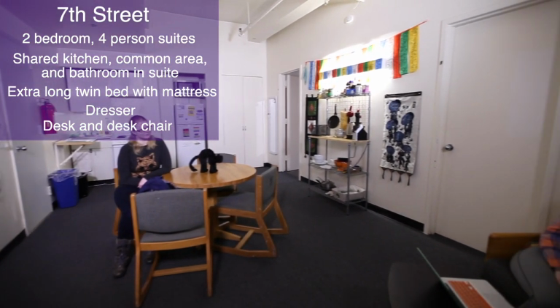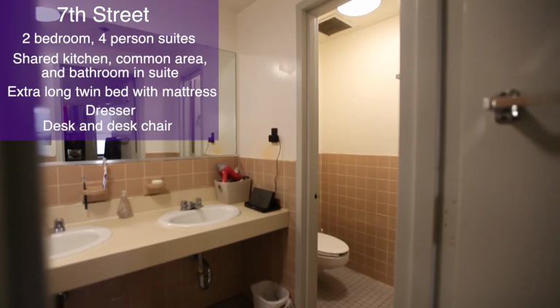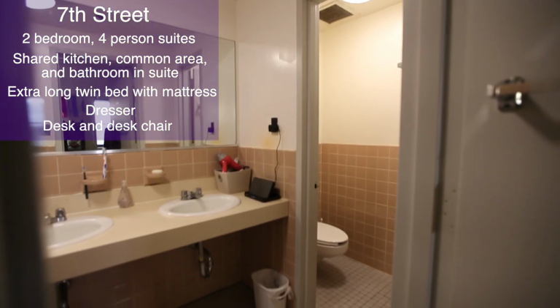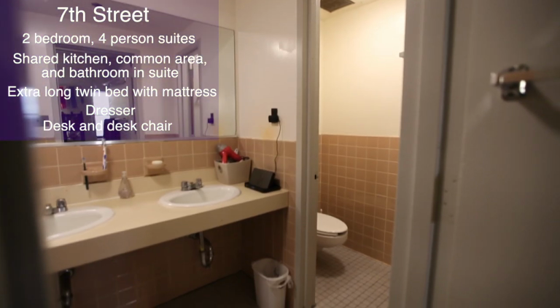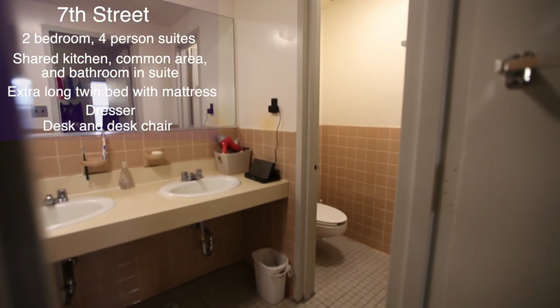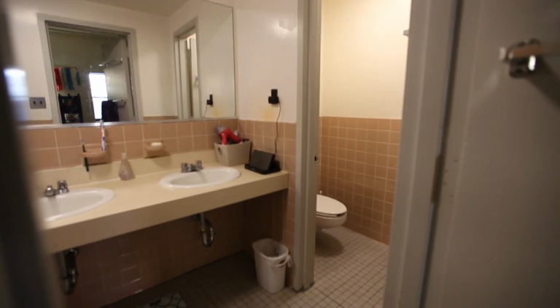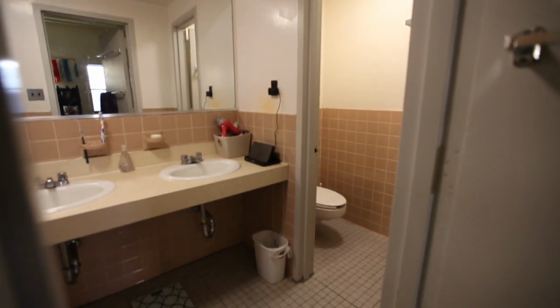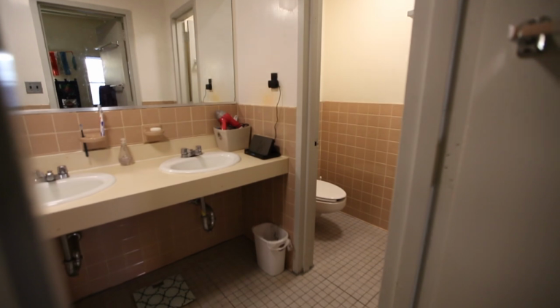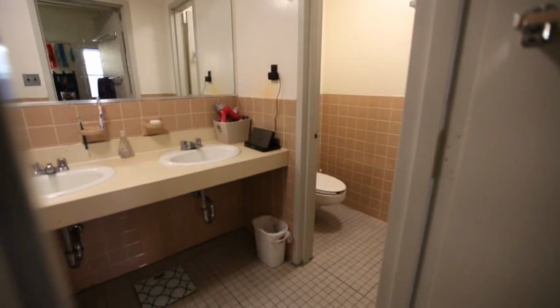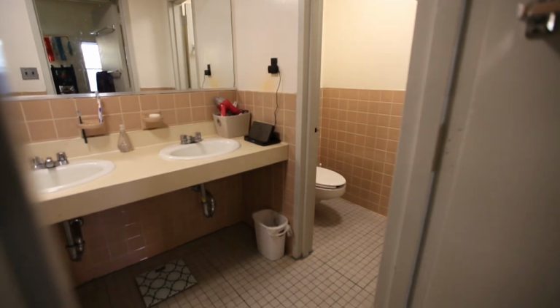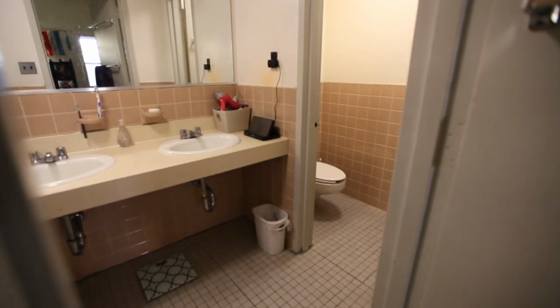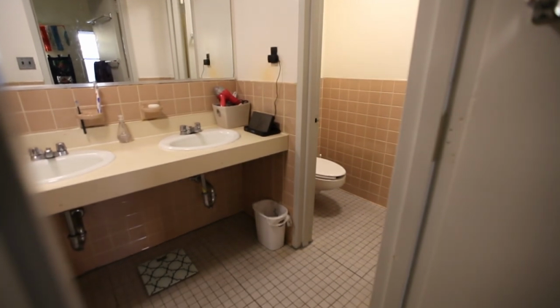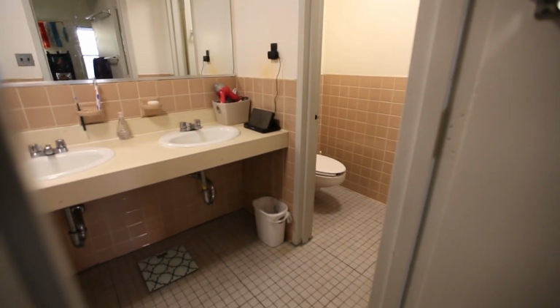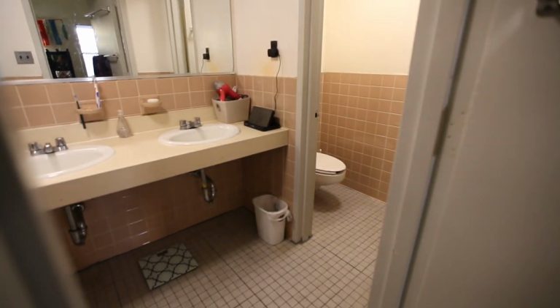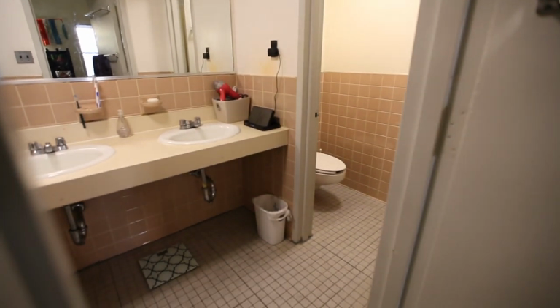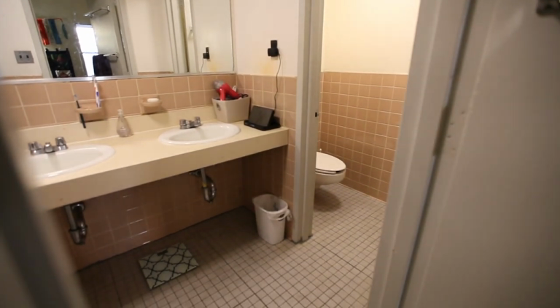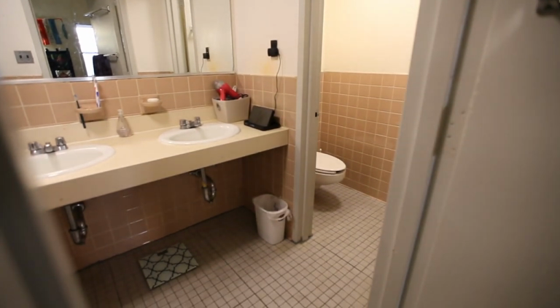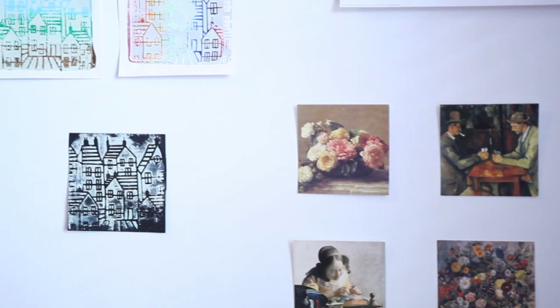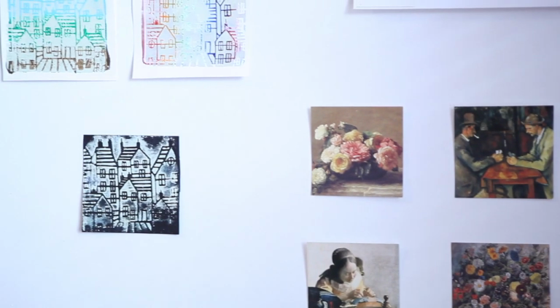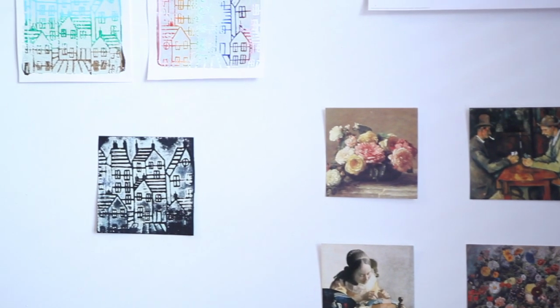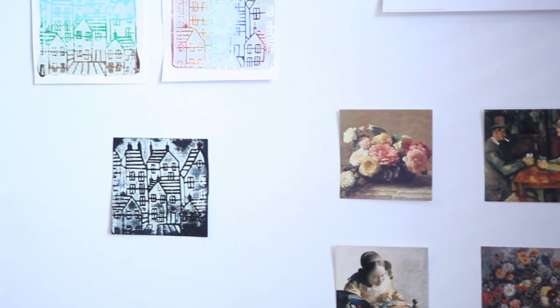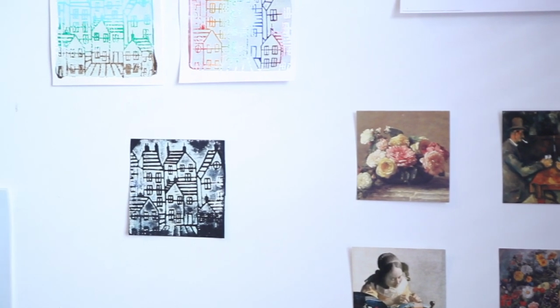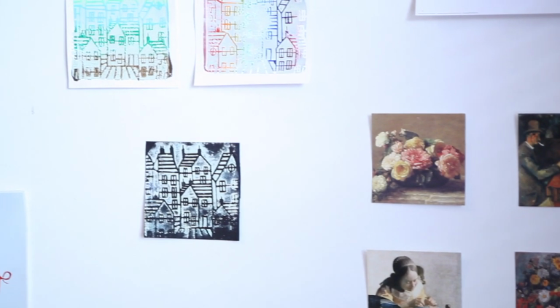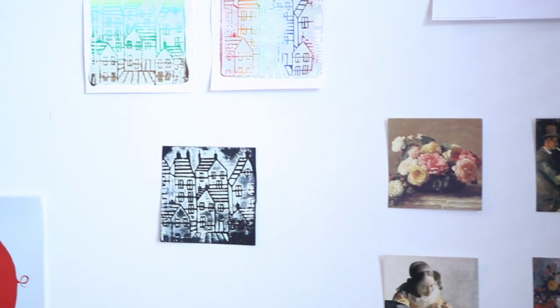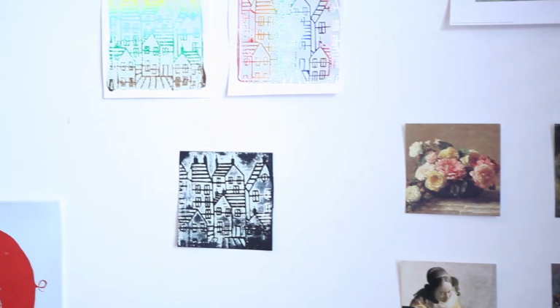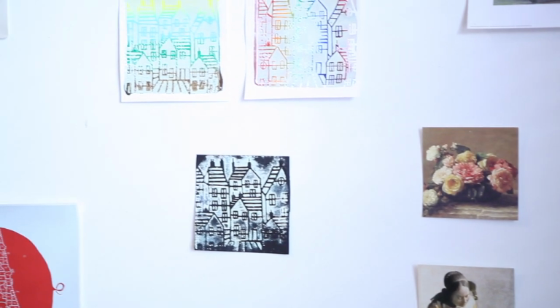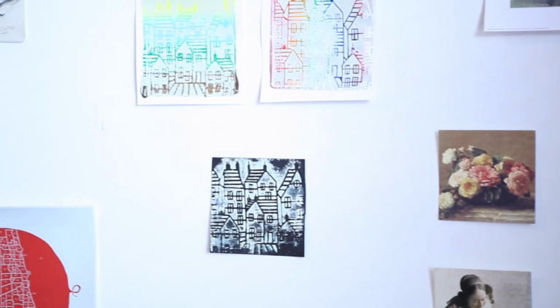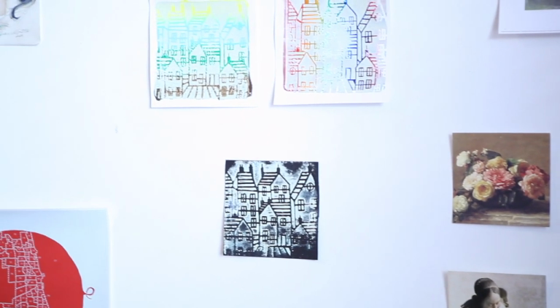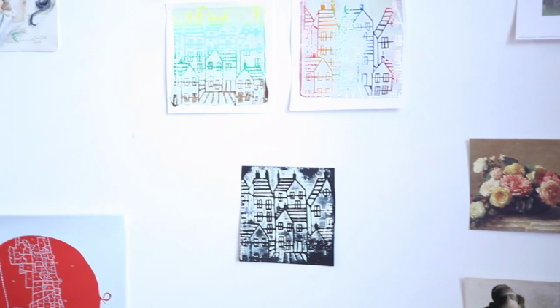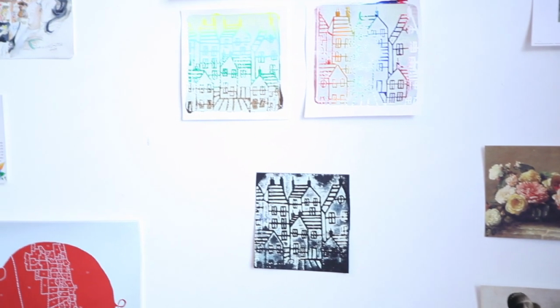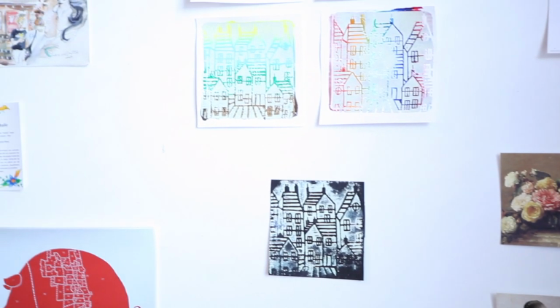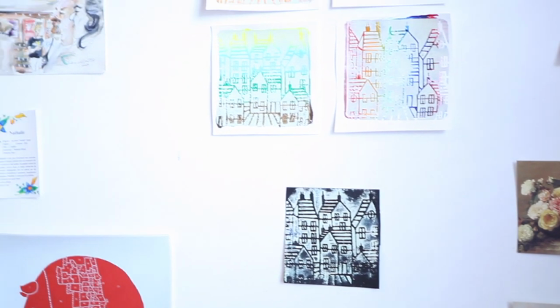Greenhouse does not have air conditioning or elevators. 7th Street offers a variety of community spaces.